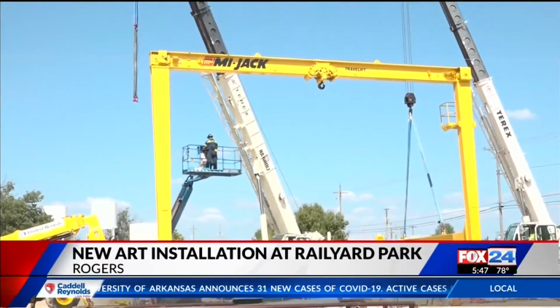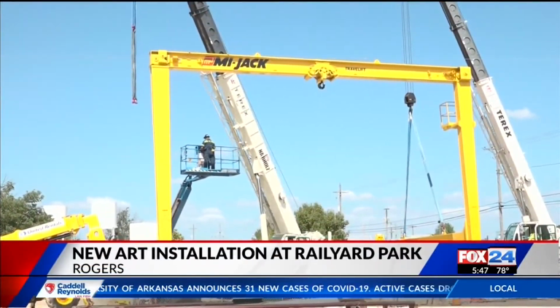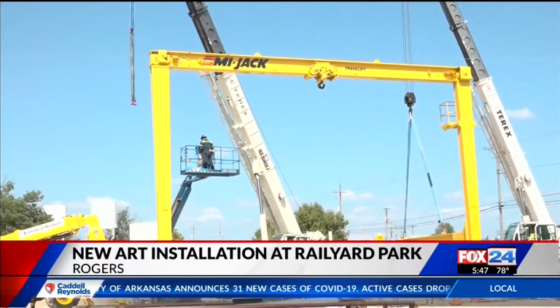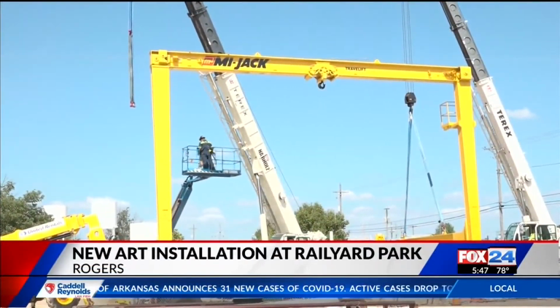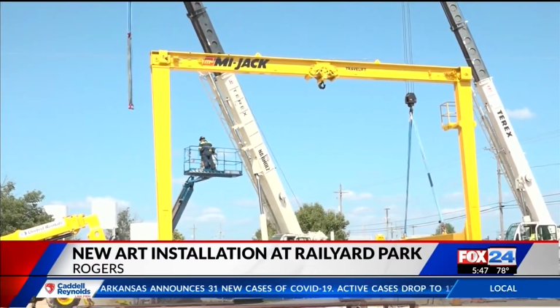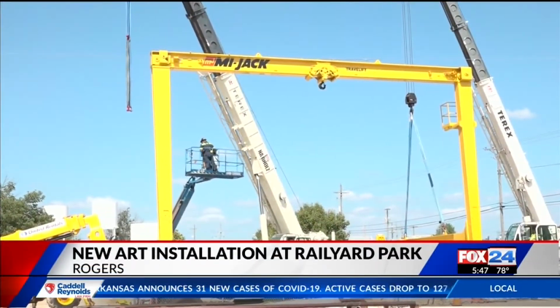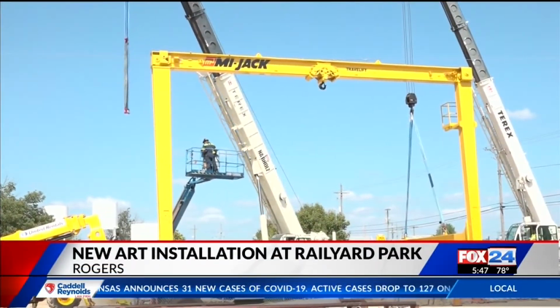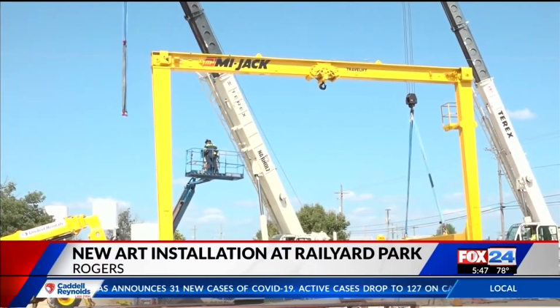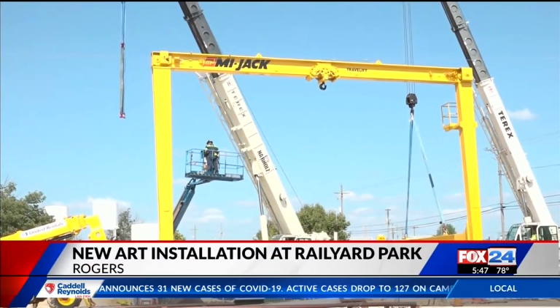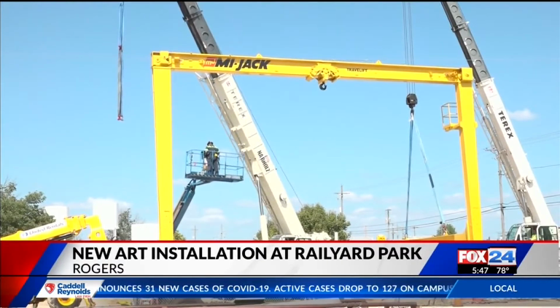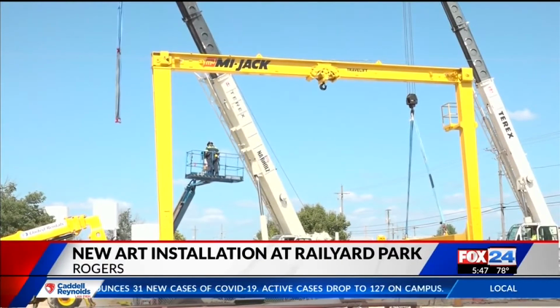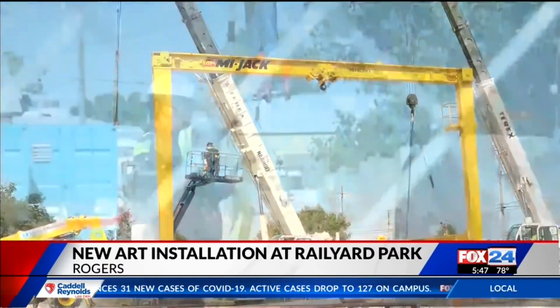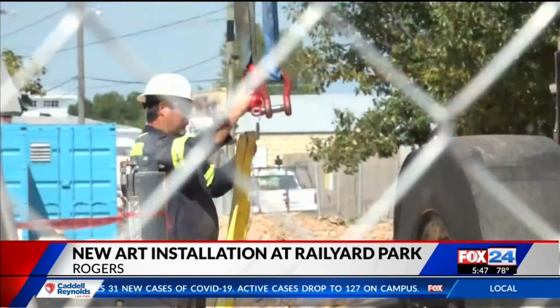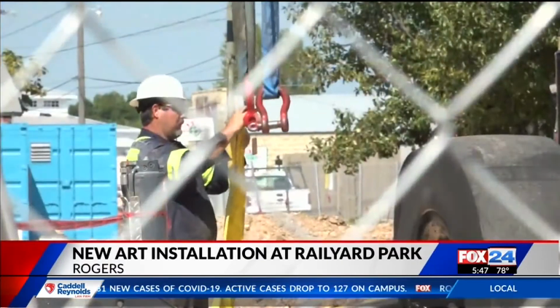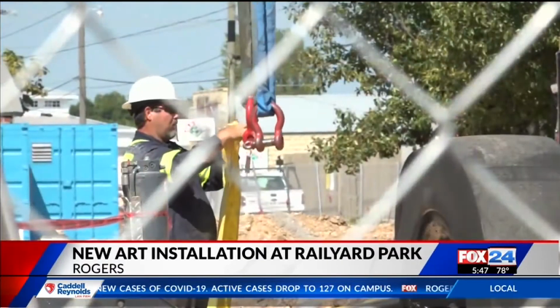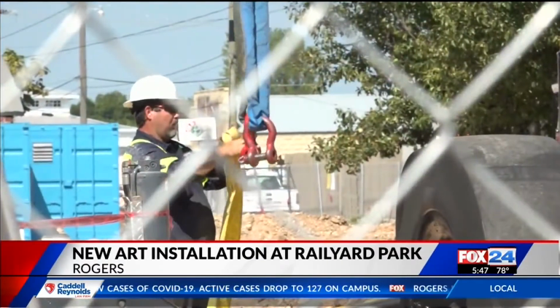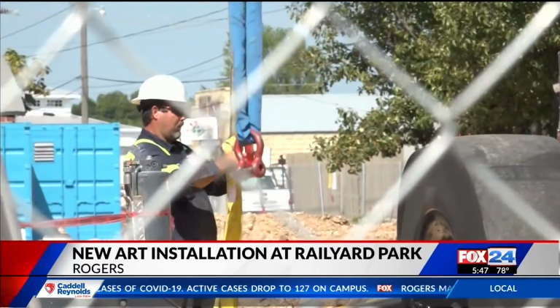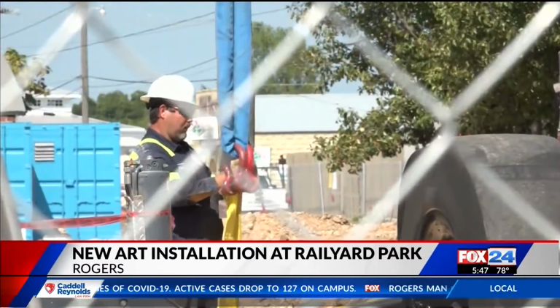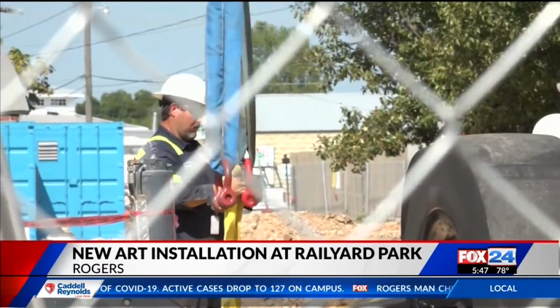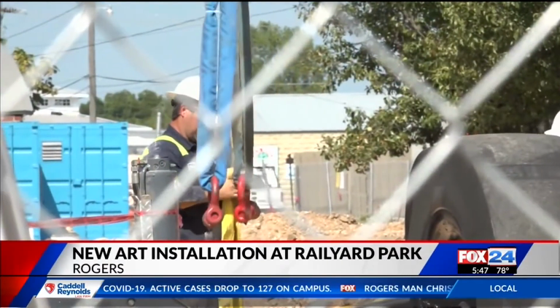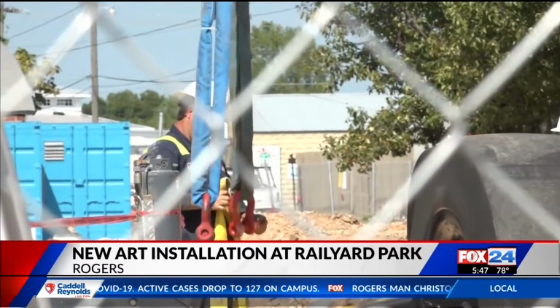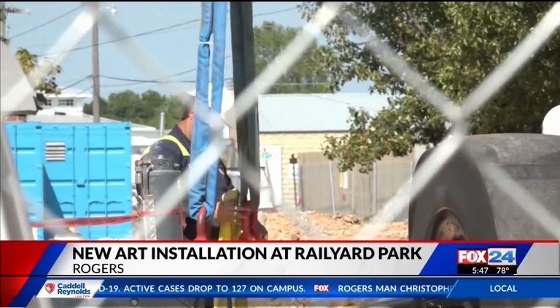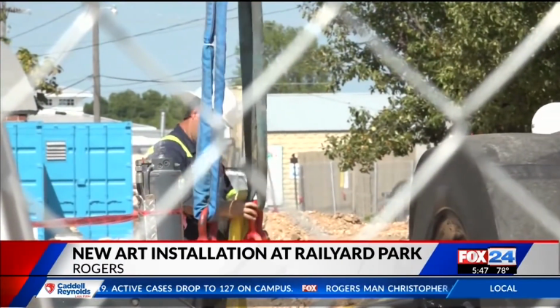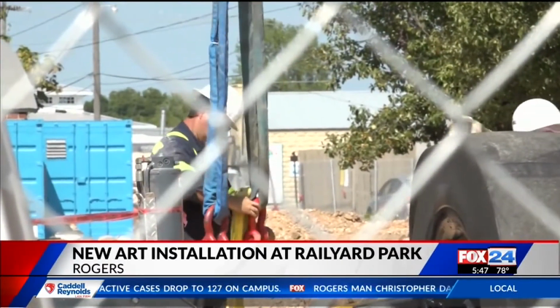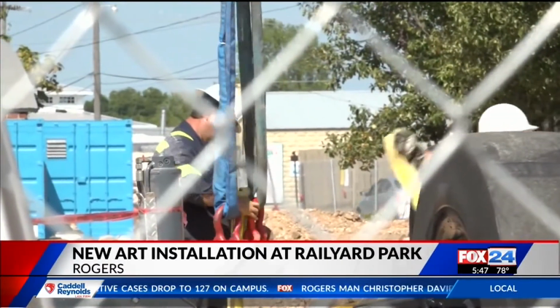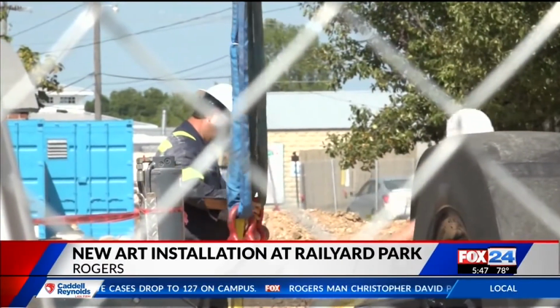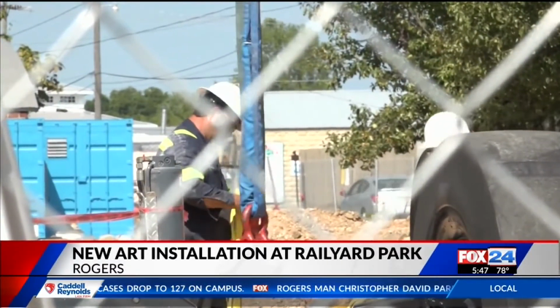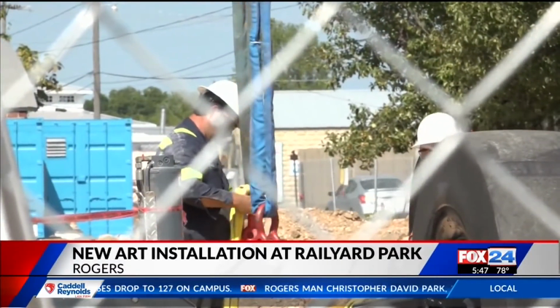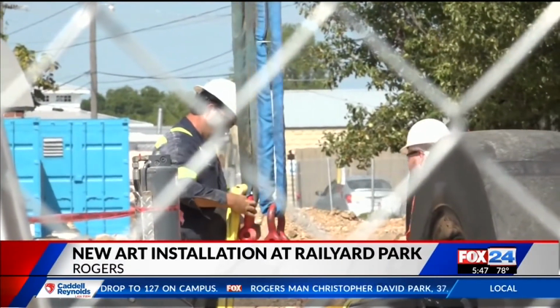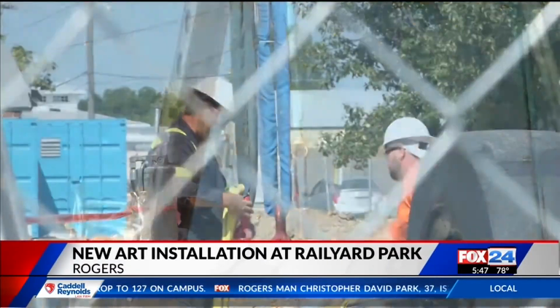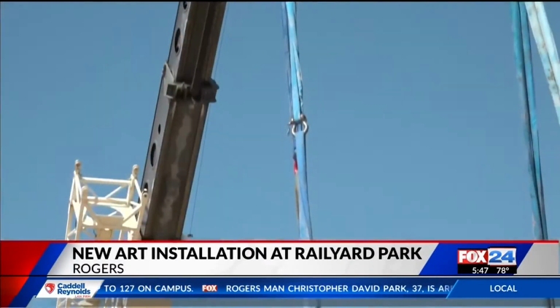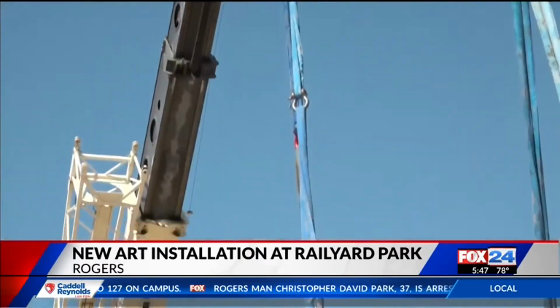A crew is installing a gantry crane that will be part of the playground. It'll be positioned at the end of the bike park.